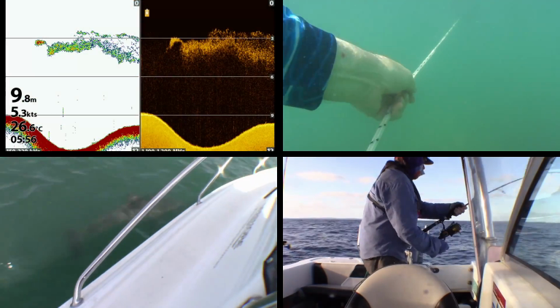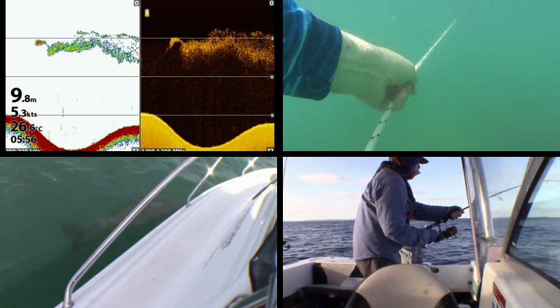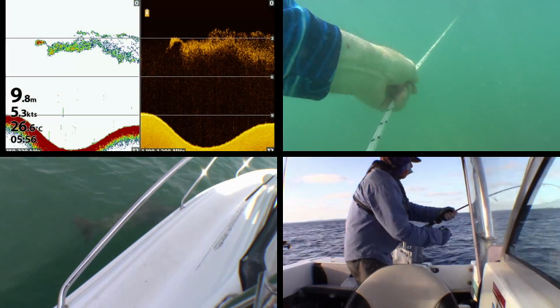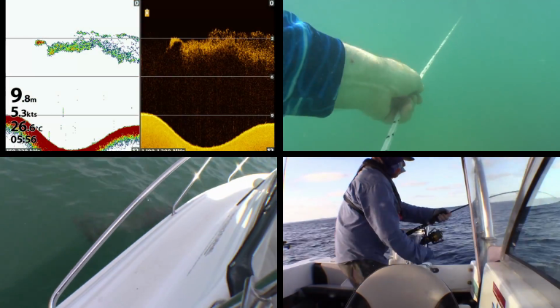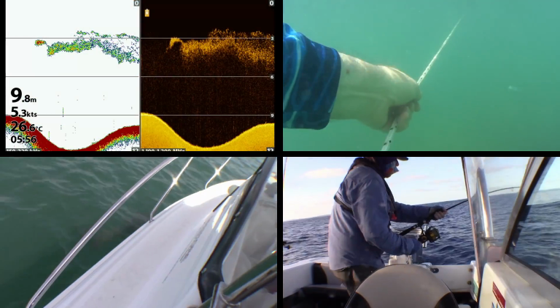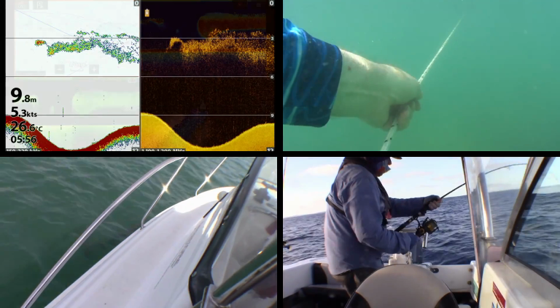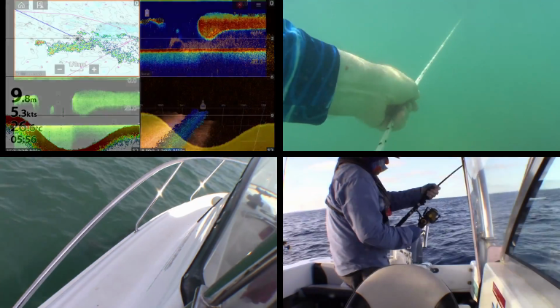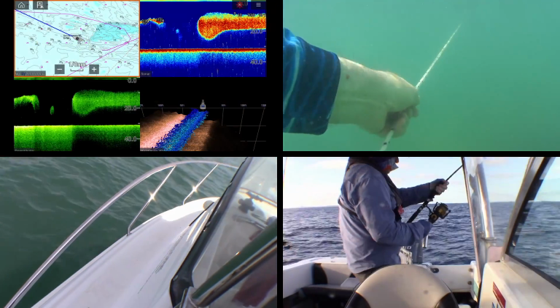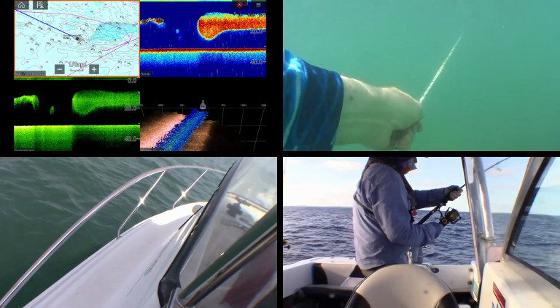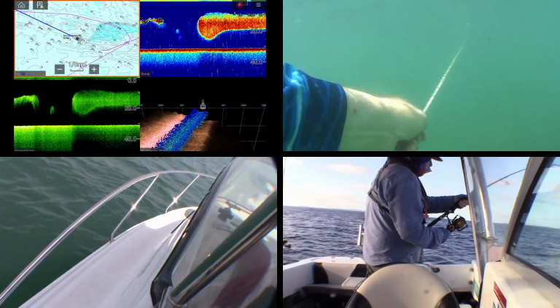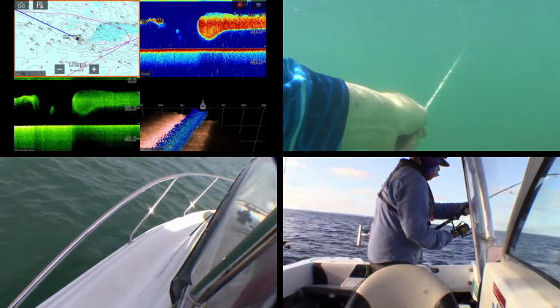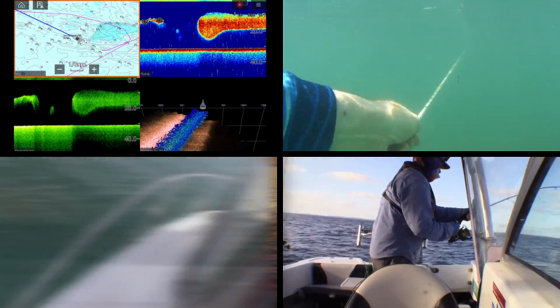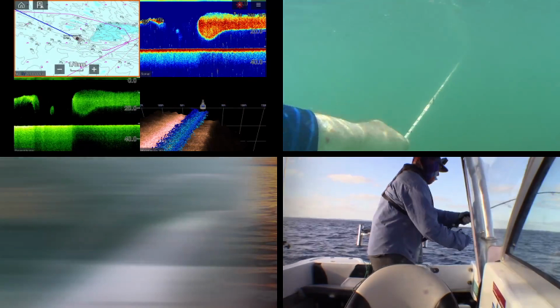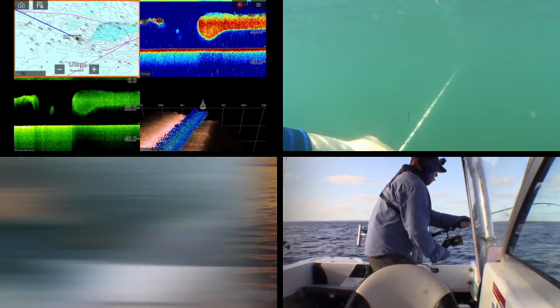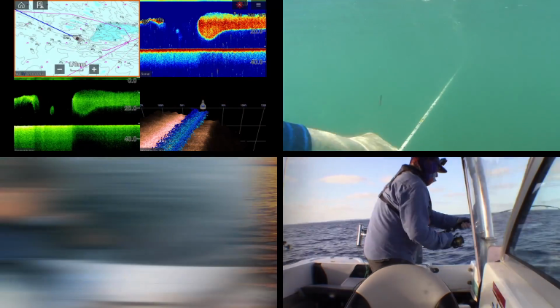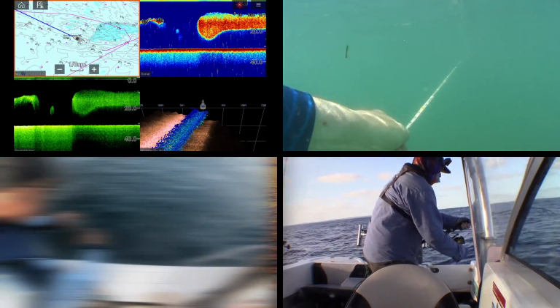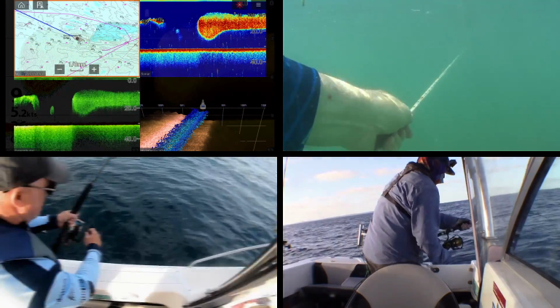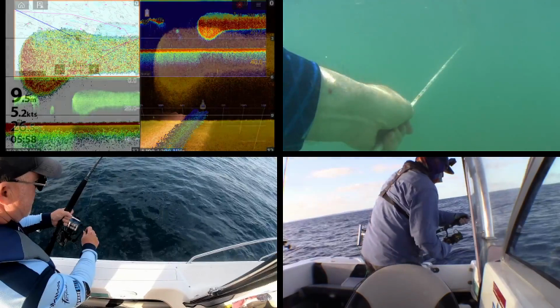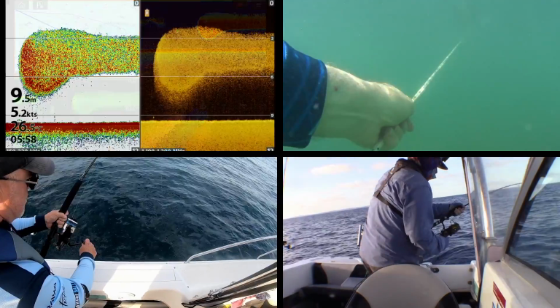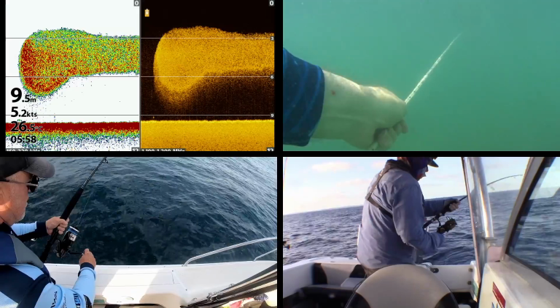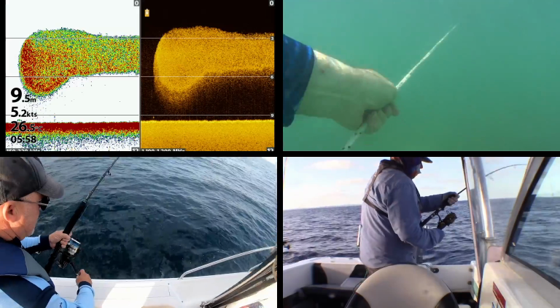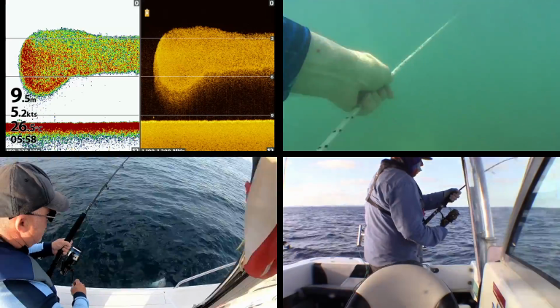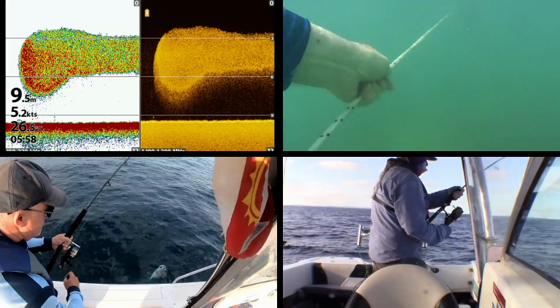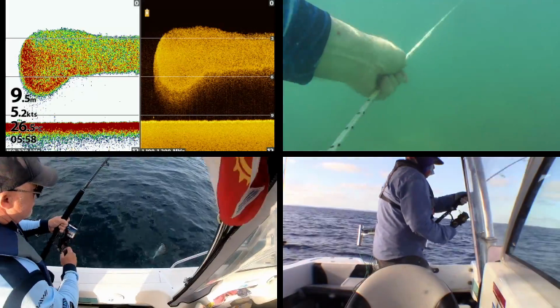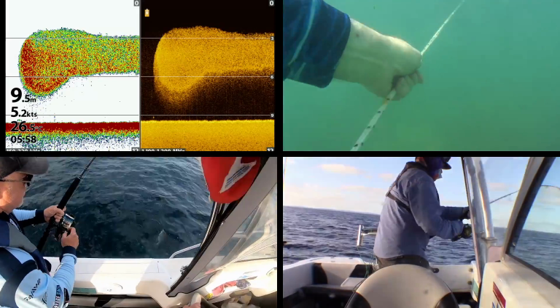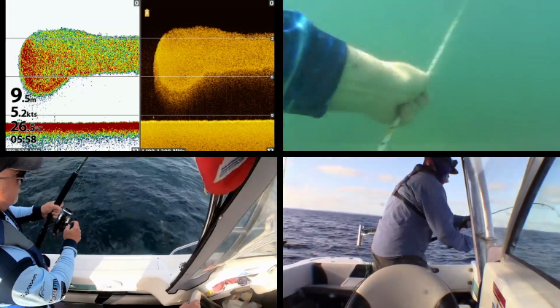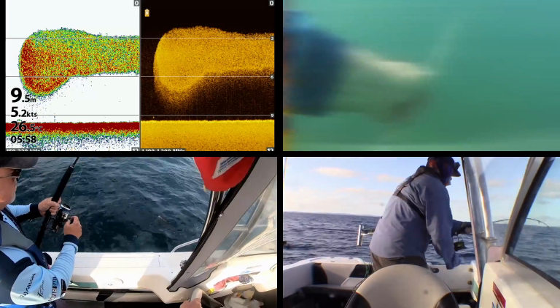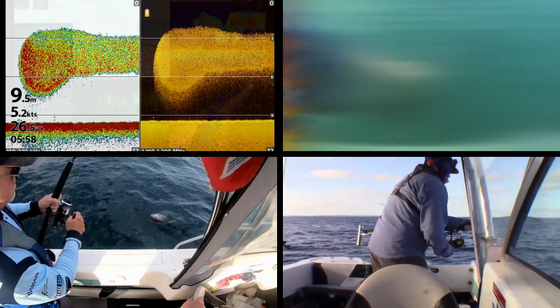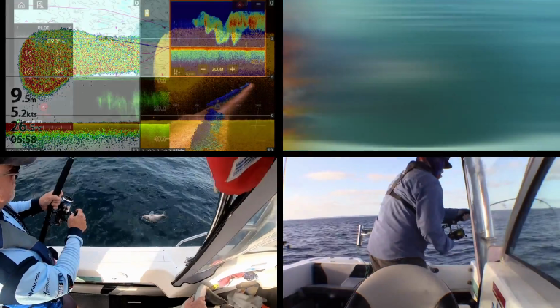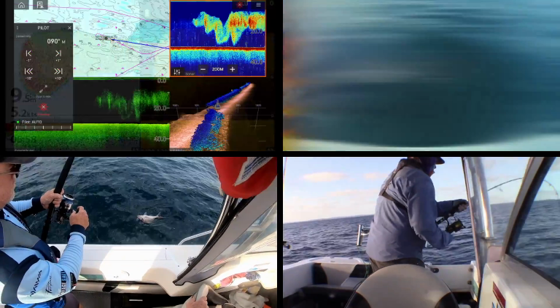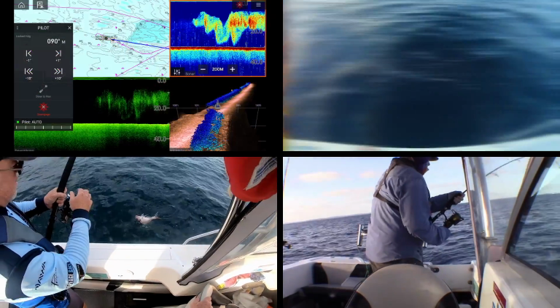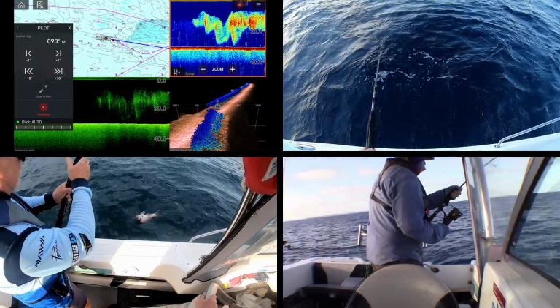That translates to a perfect bottom on your sounder for one thing and really accurate steering on your autopilot. So without this it would only be half the system it could be. Proof of that is in the future when I get the MFD — I'll put up some videos that really show what this is capable of.